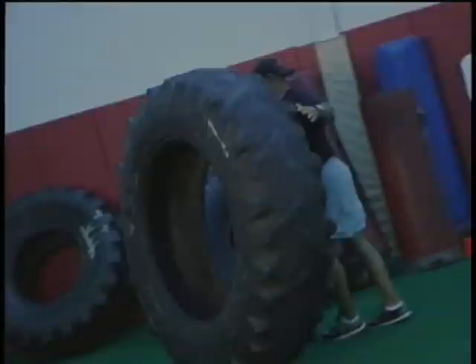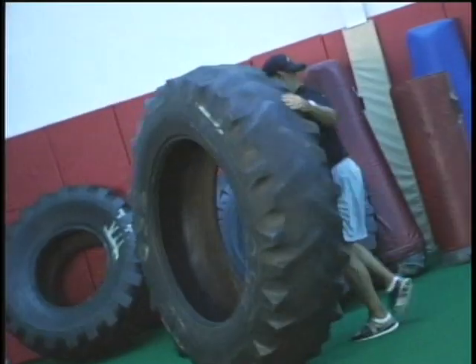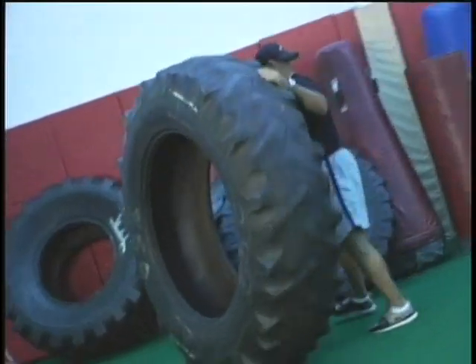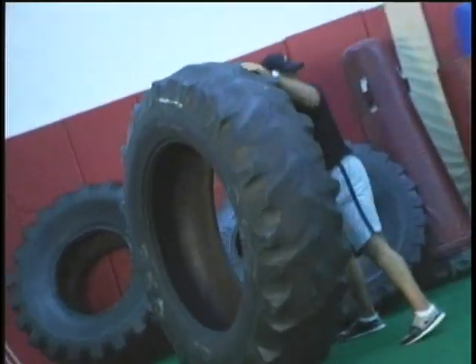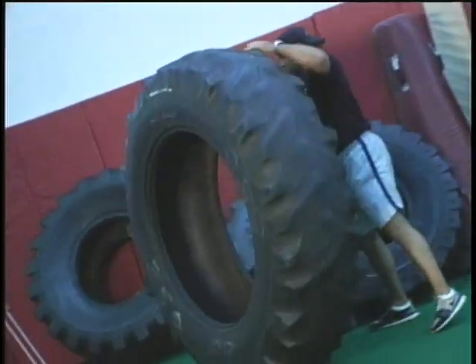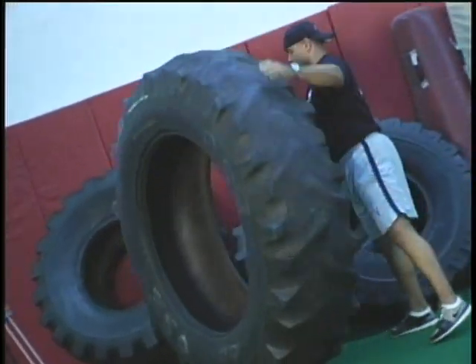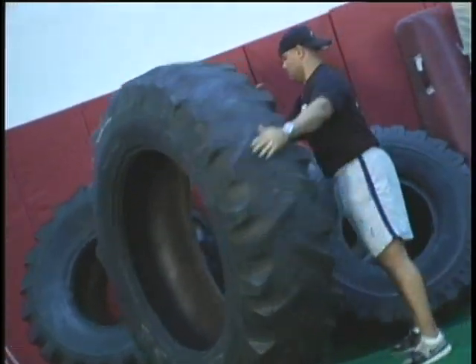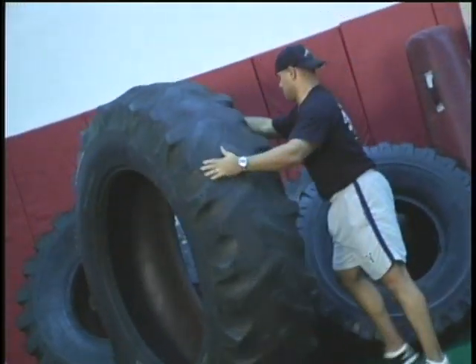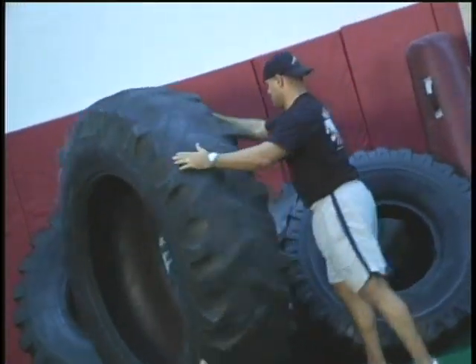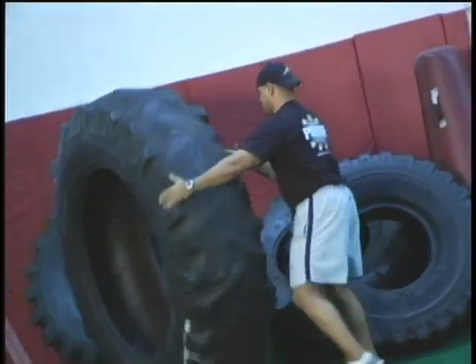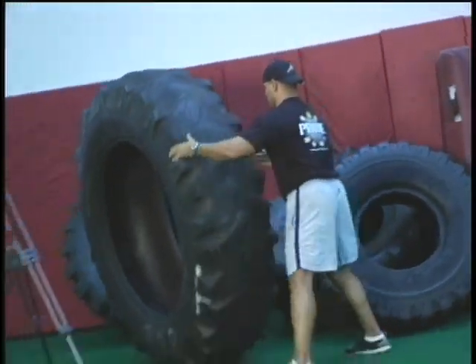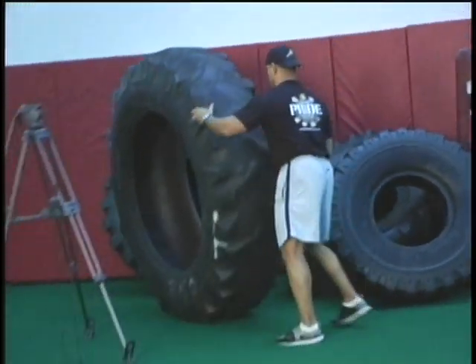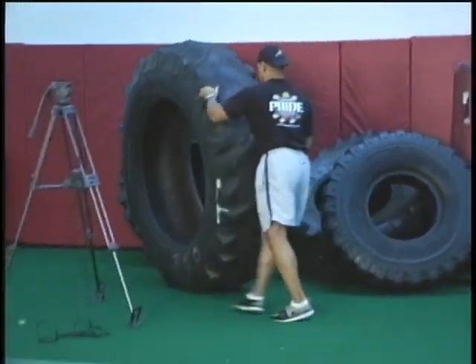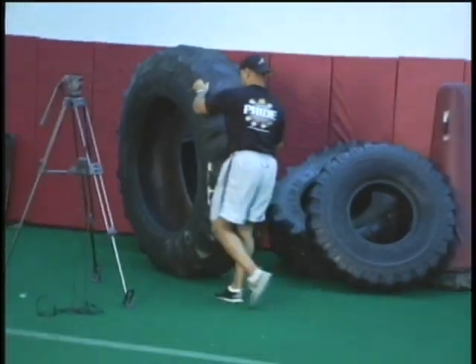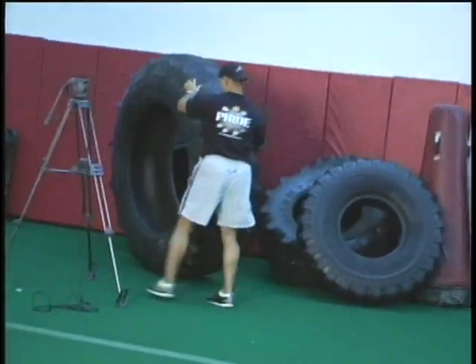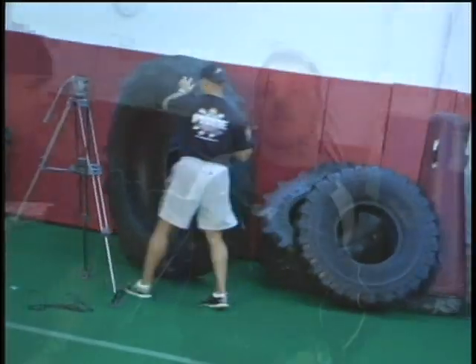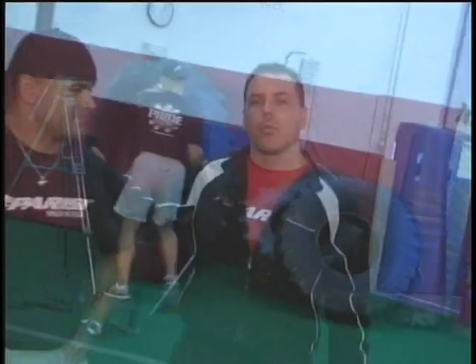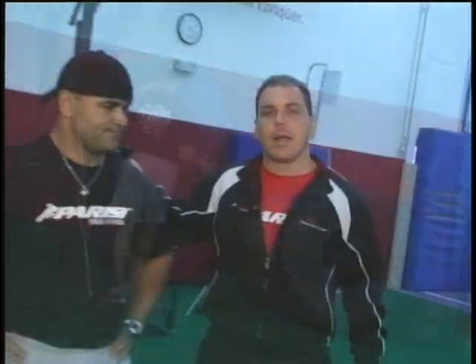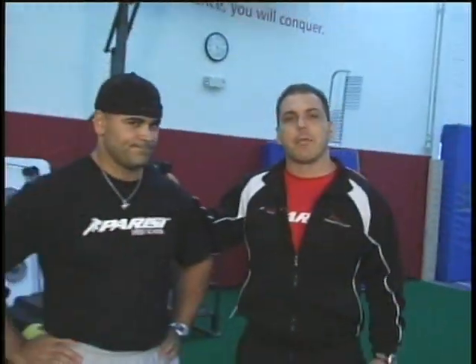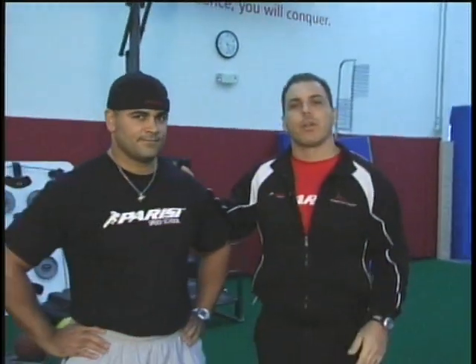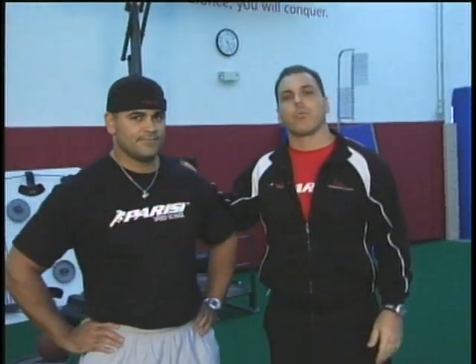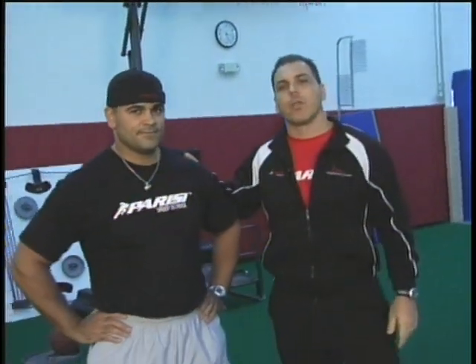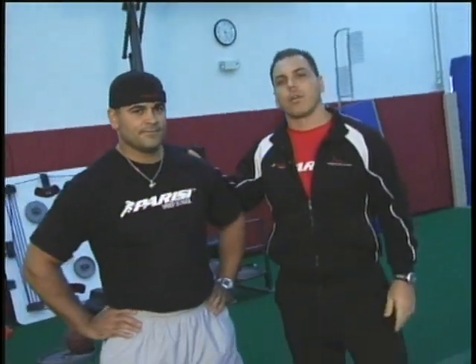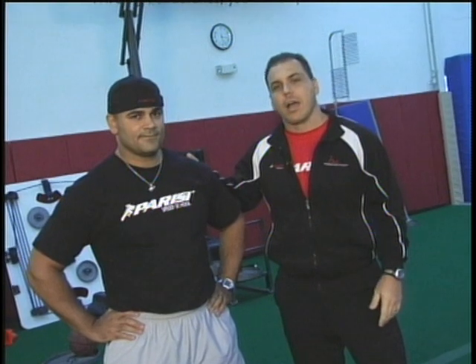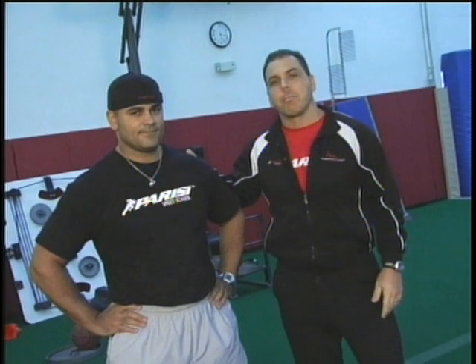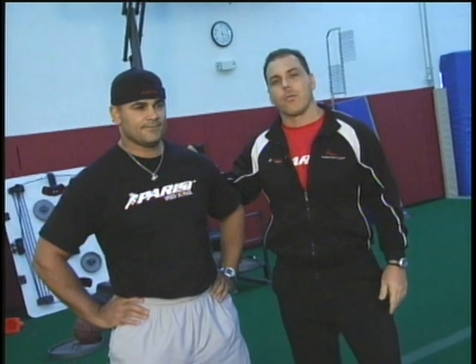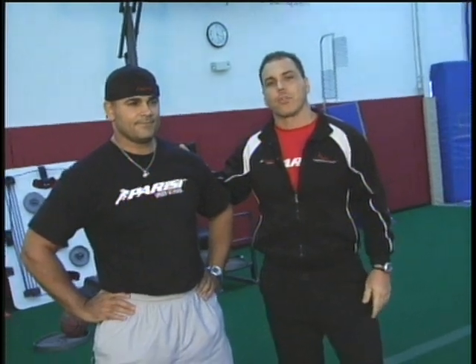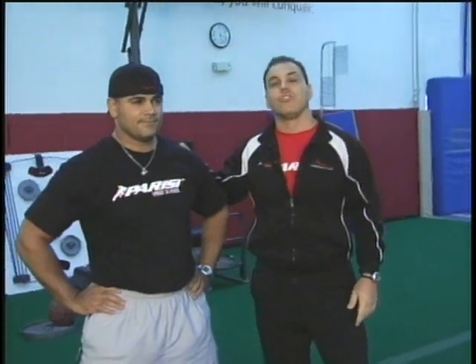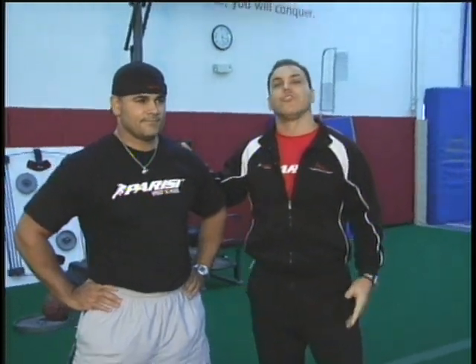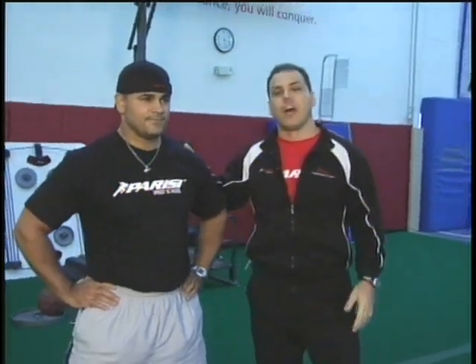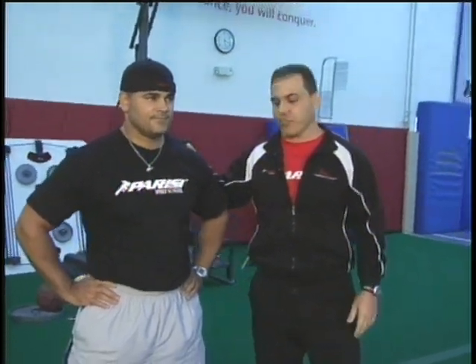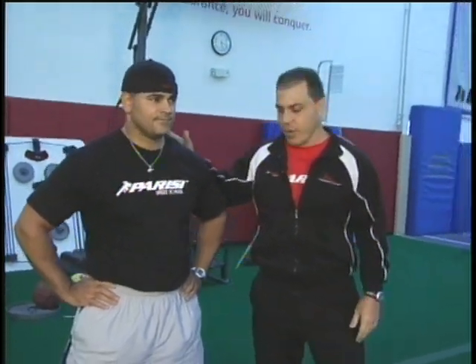Hi, I'm Bill Parisi and welcome to the Parisi Speed School training tip of the week. I'm going to be working with one of our top performance coaches, John Cirillo.